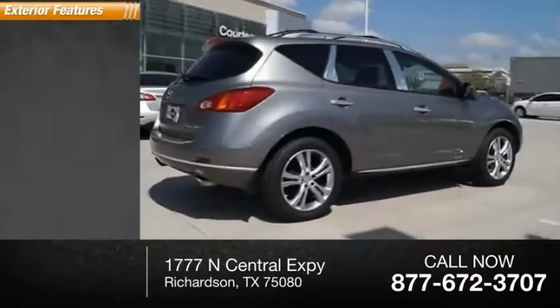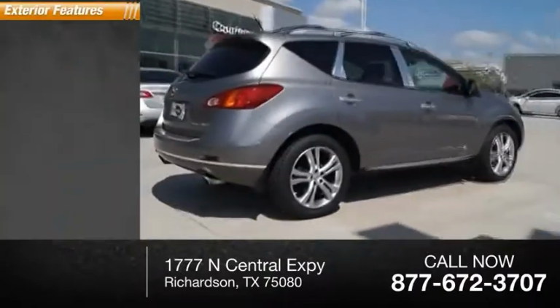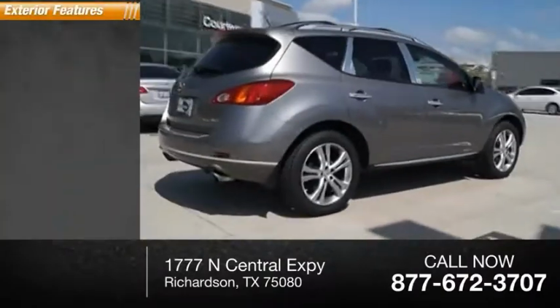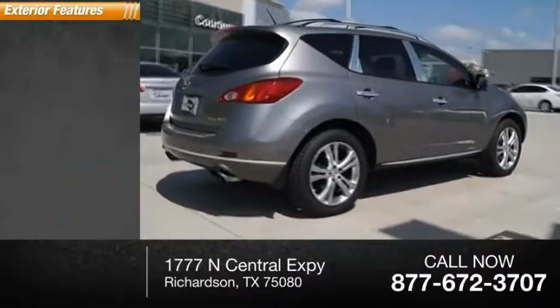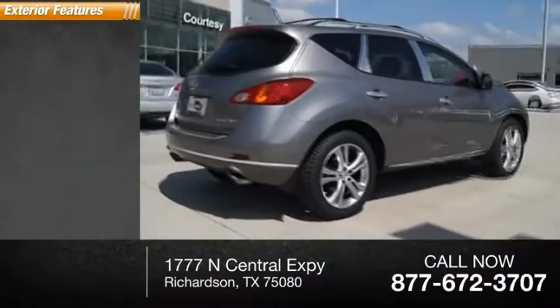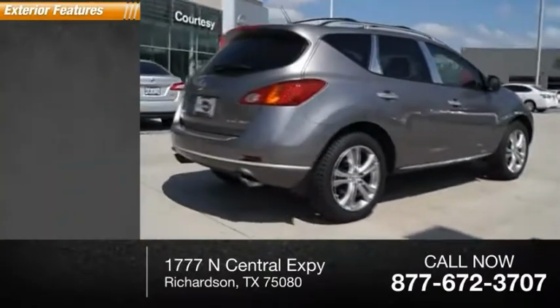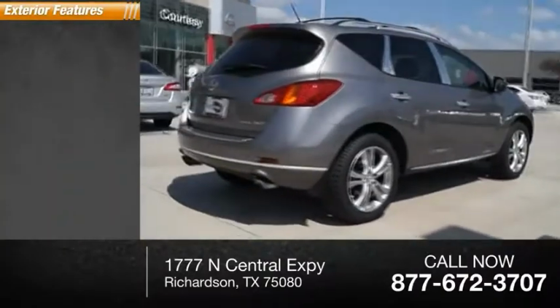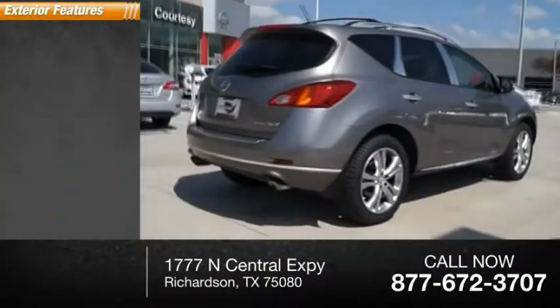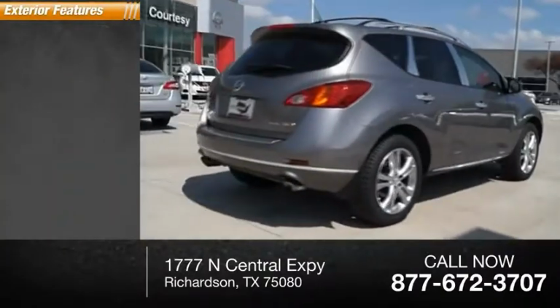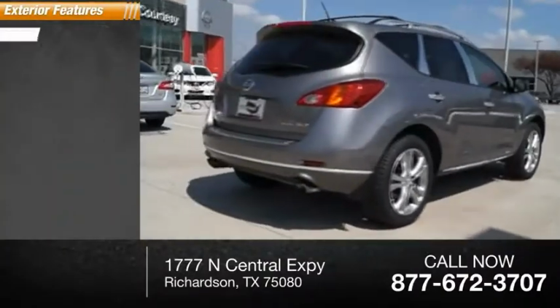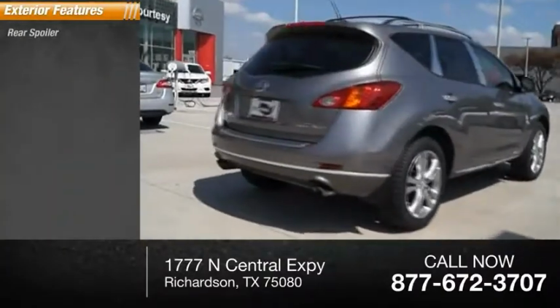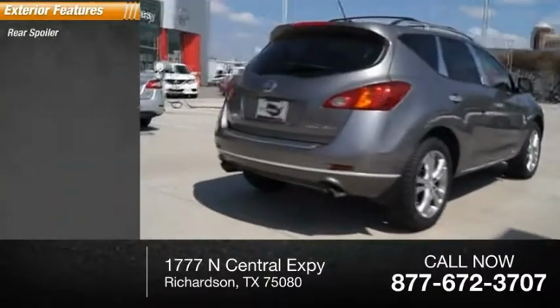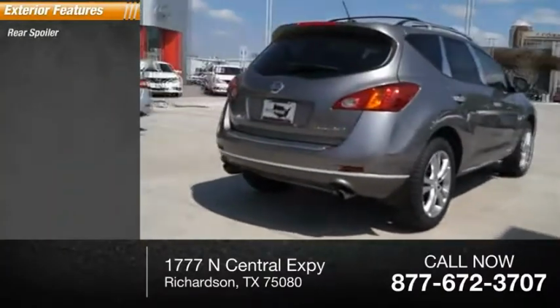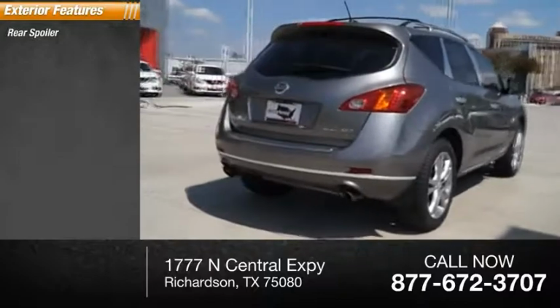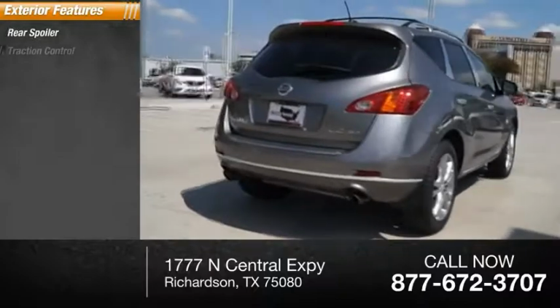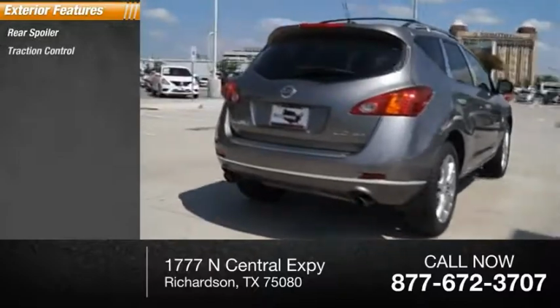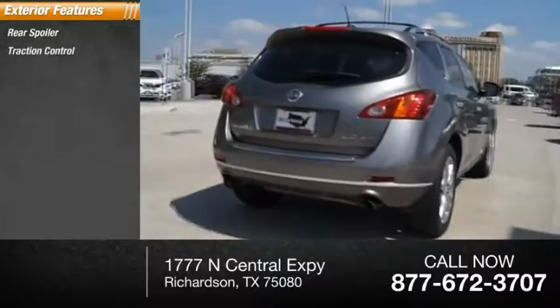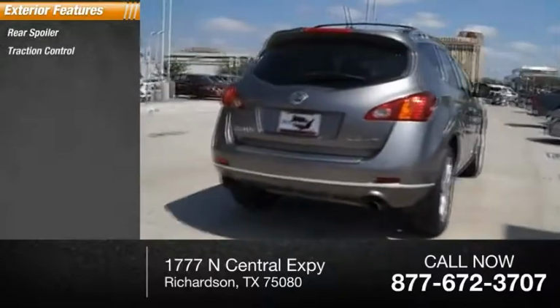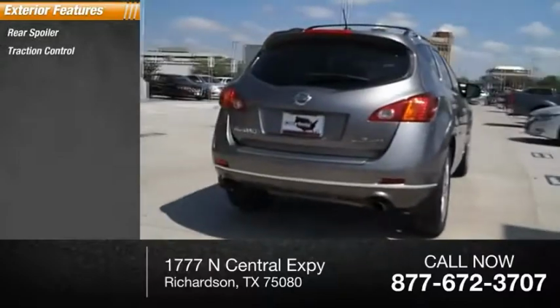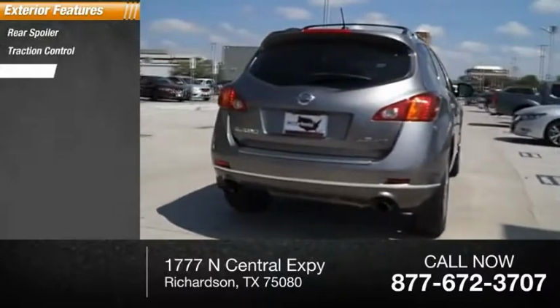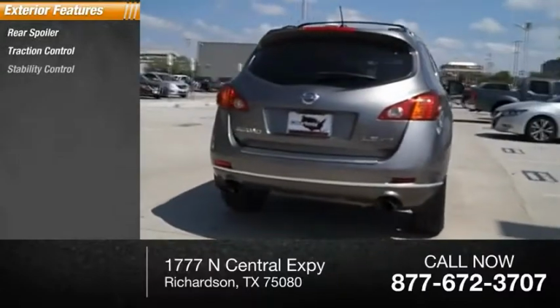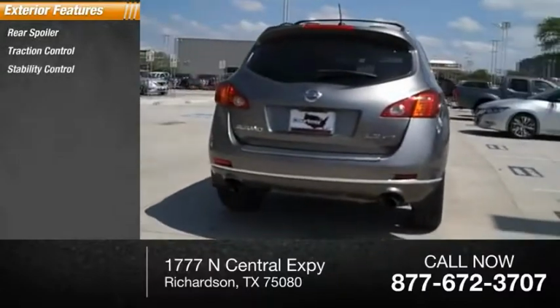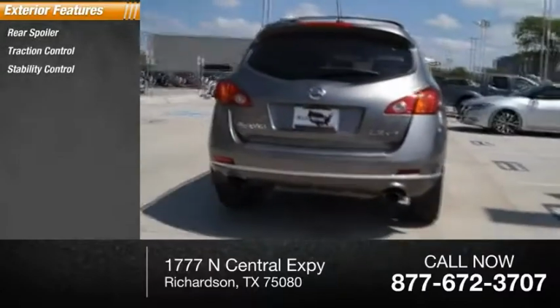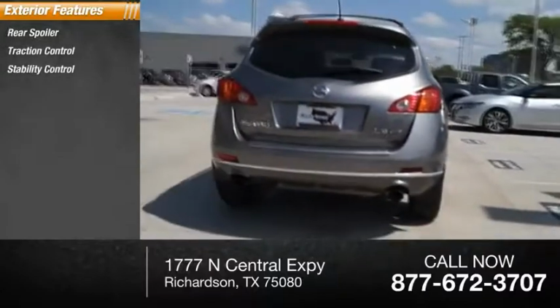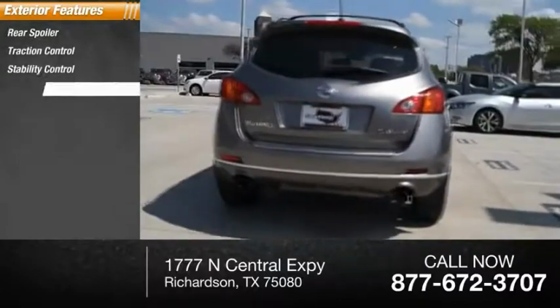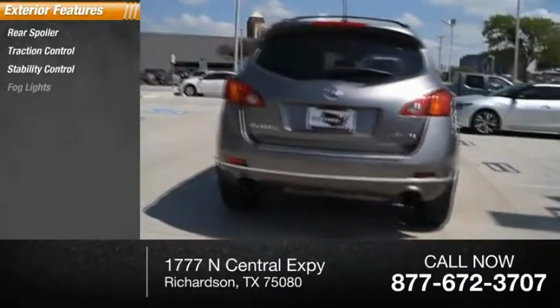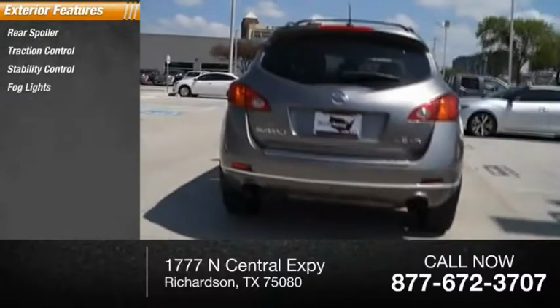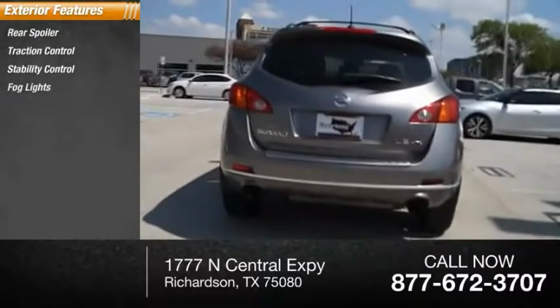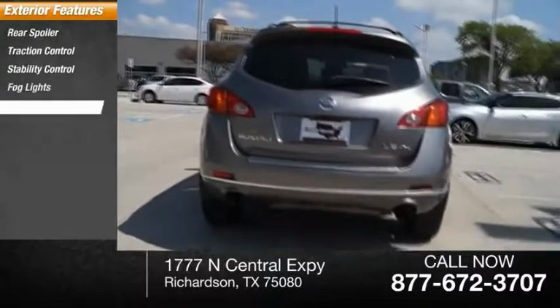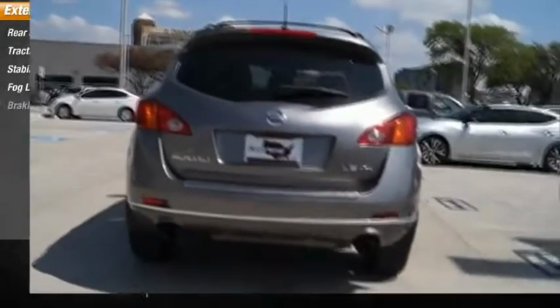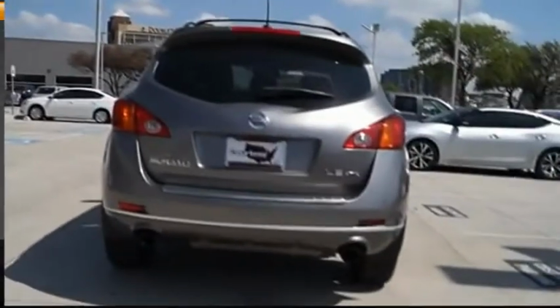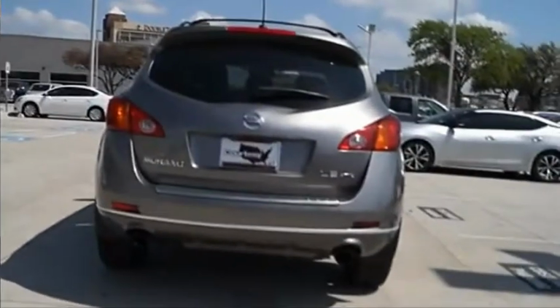Here are some of this vehicle's great options: rear spoiler, traction control, stability control, fog lights, braking assist.